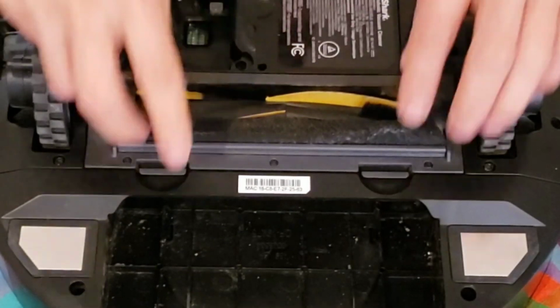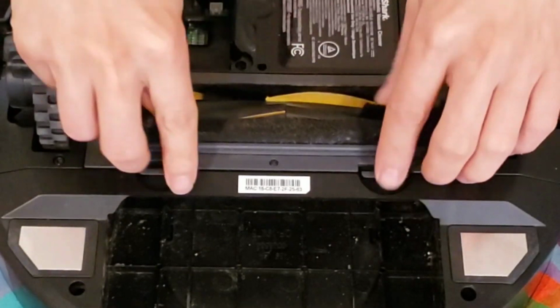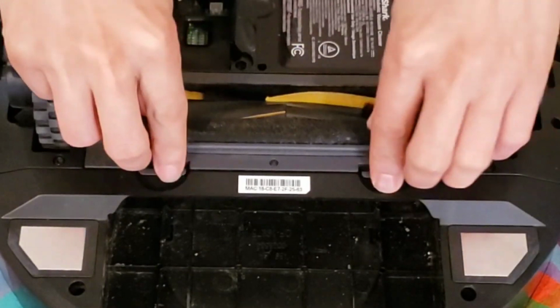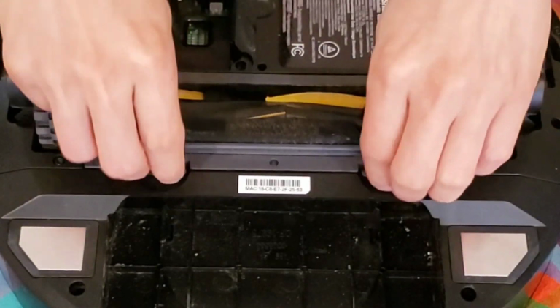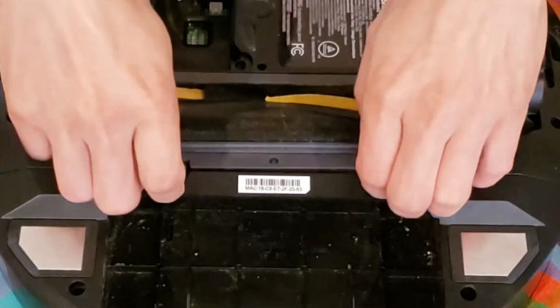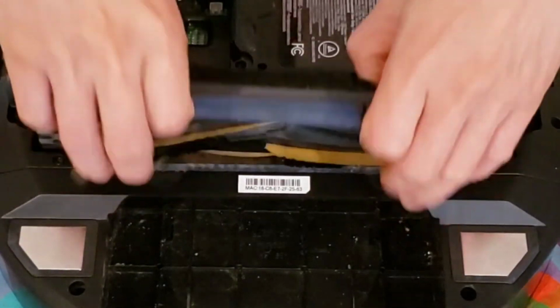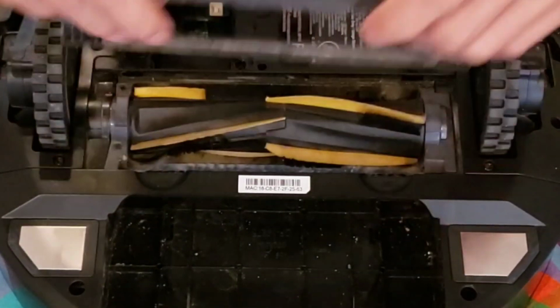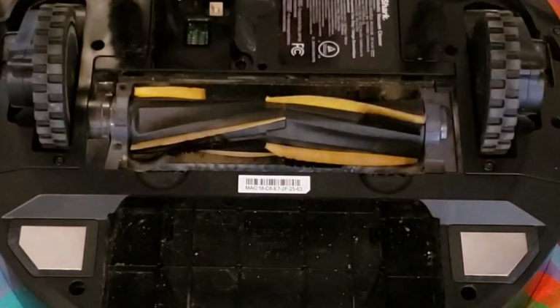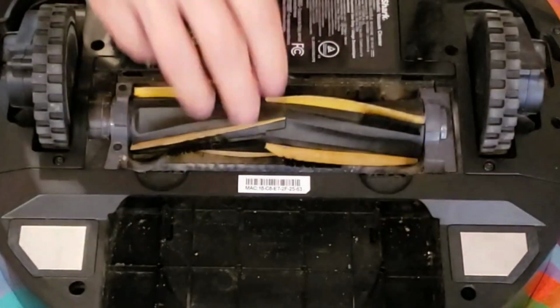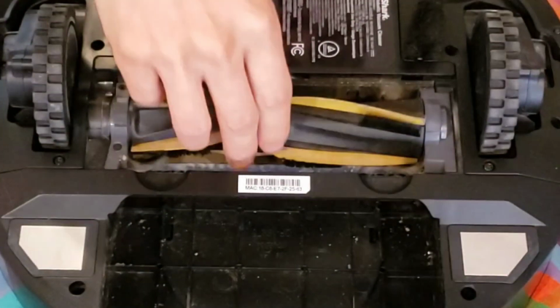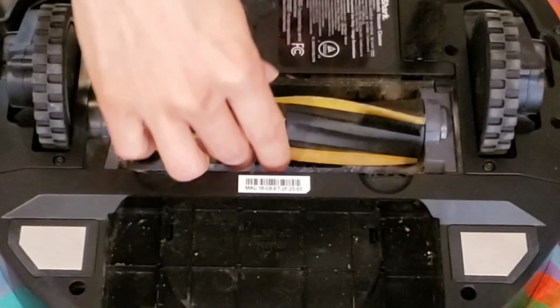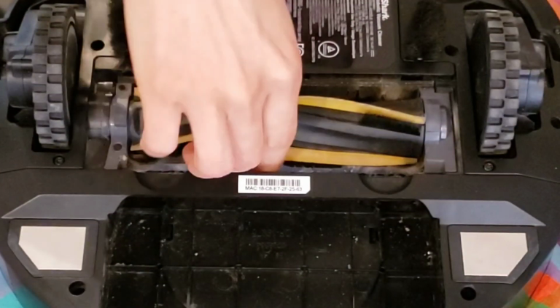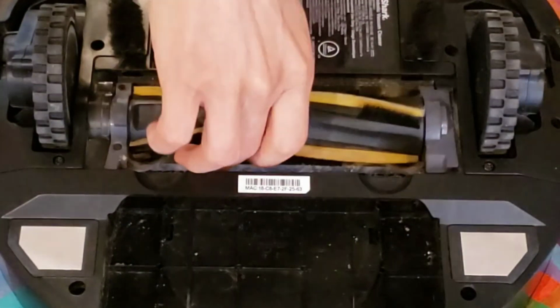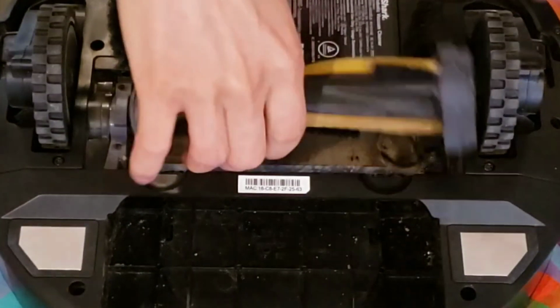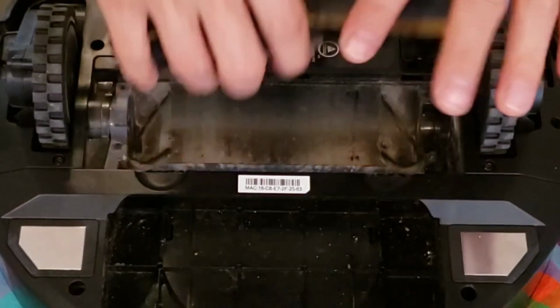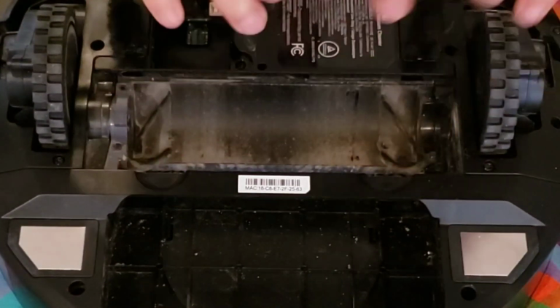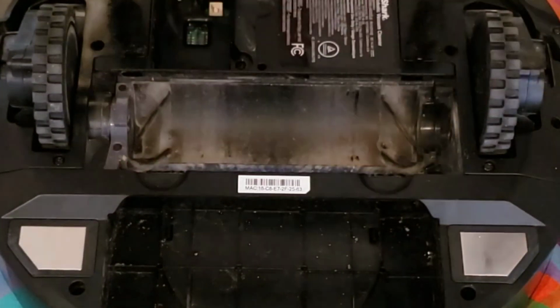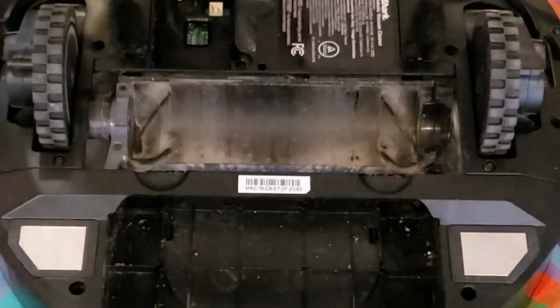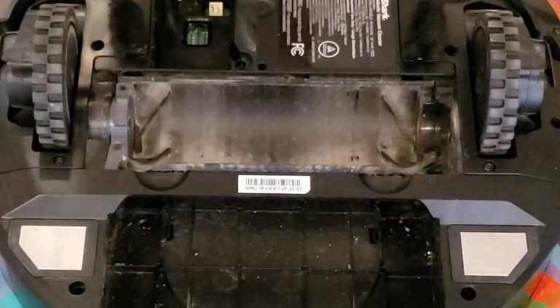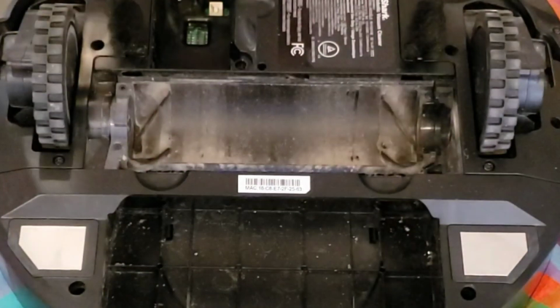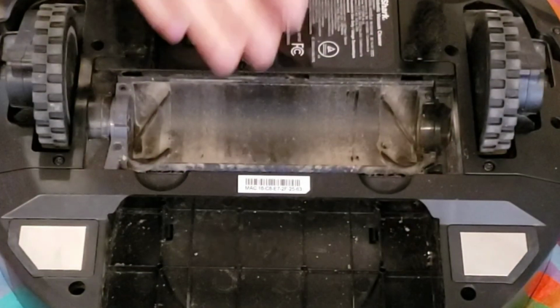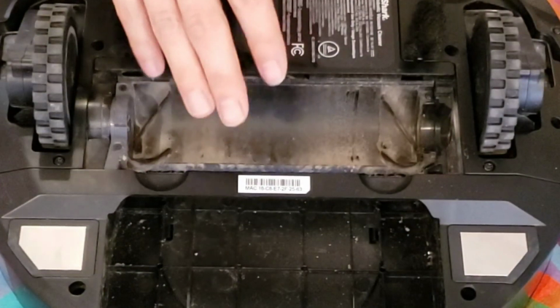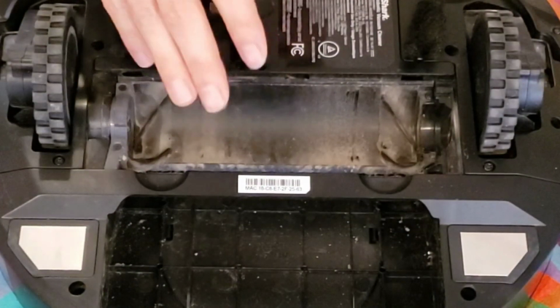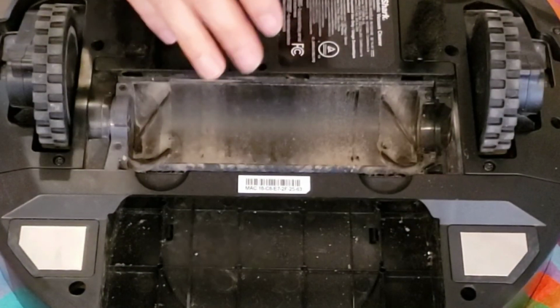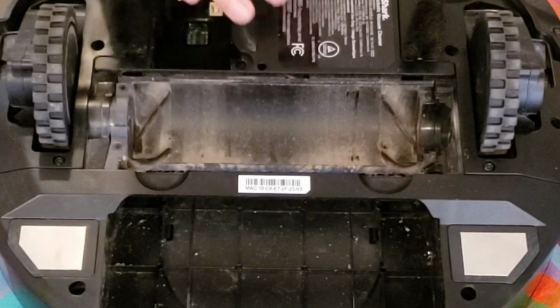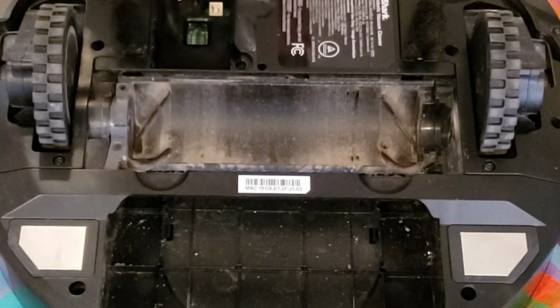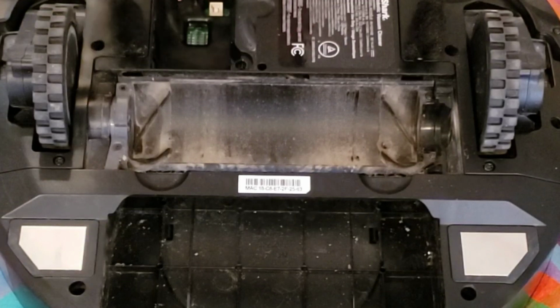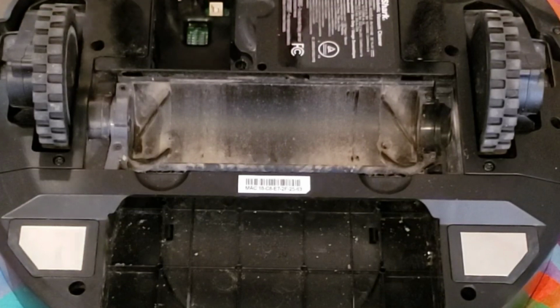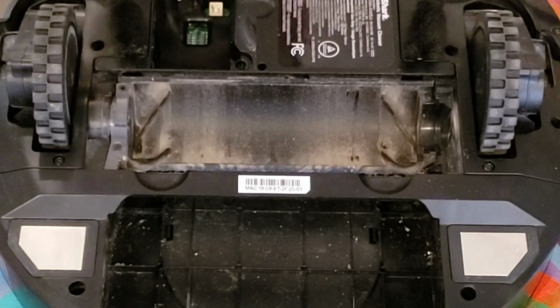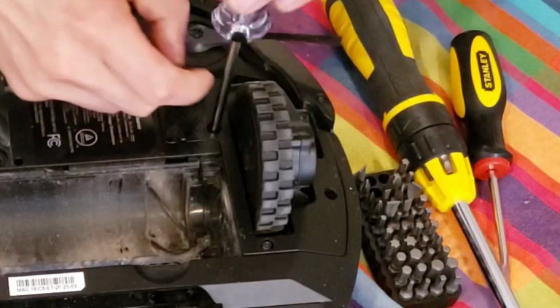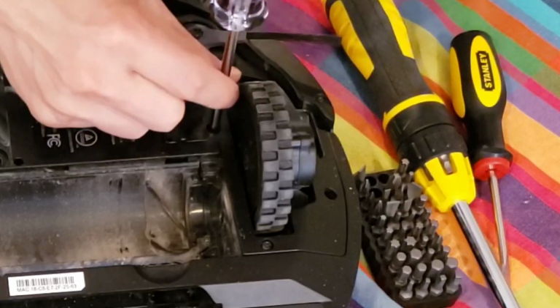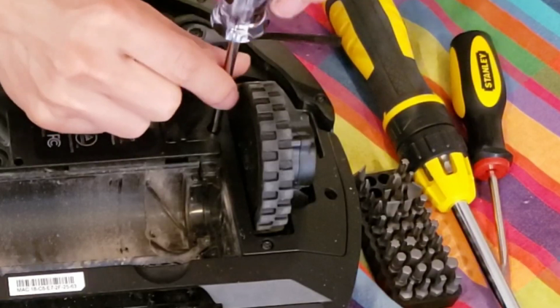We're going to move the extractor housing and extractor bar. I would say that the extractor bar does a good job with pet hair.